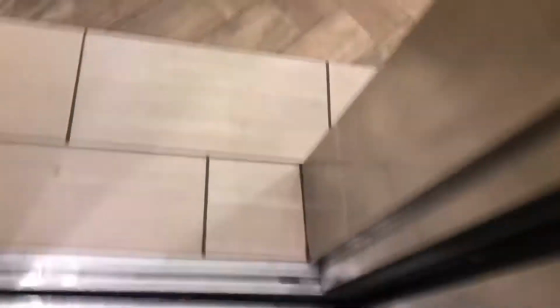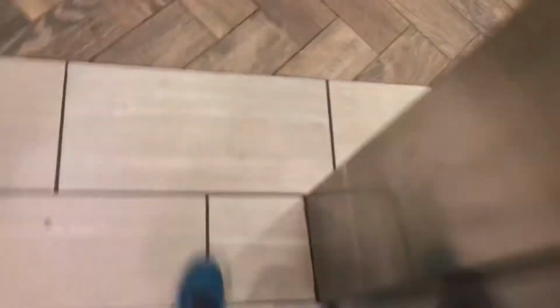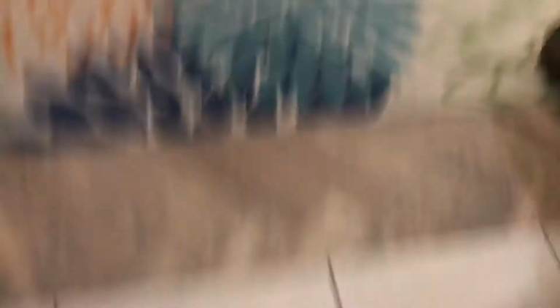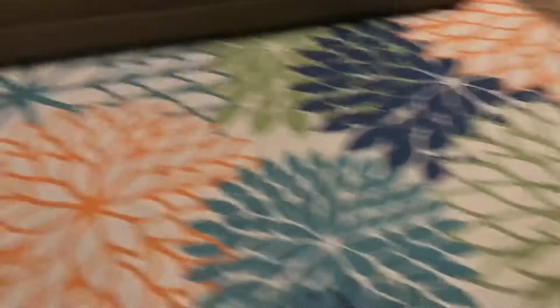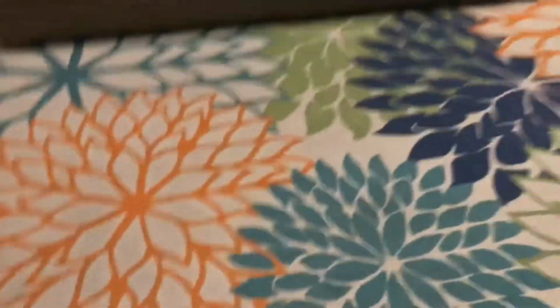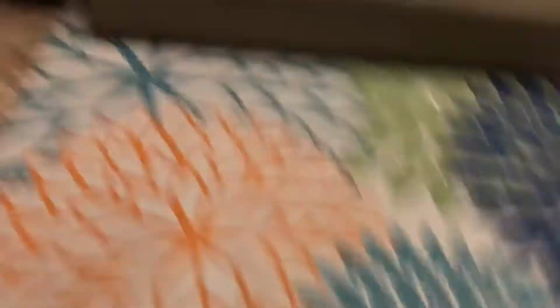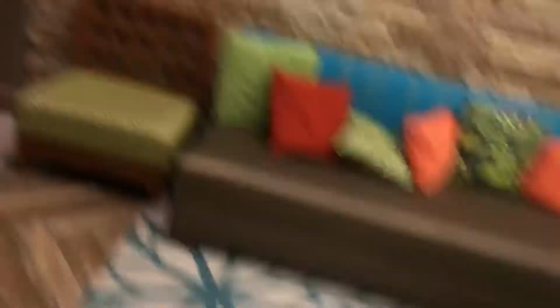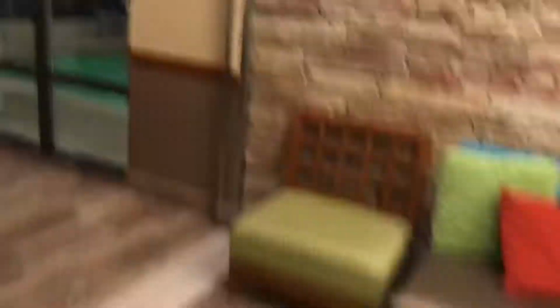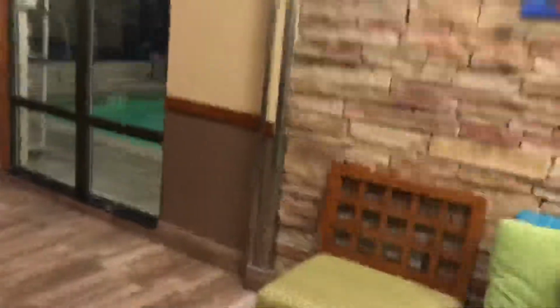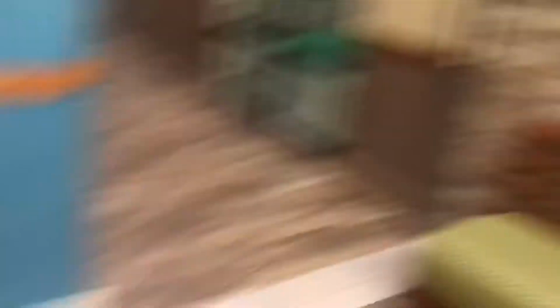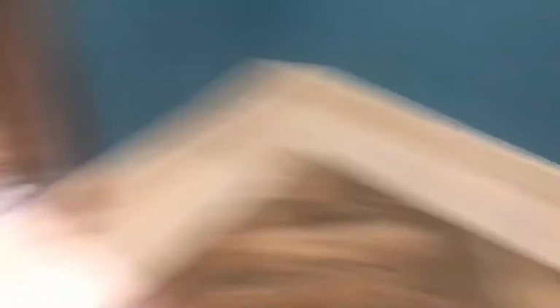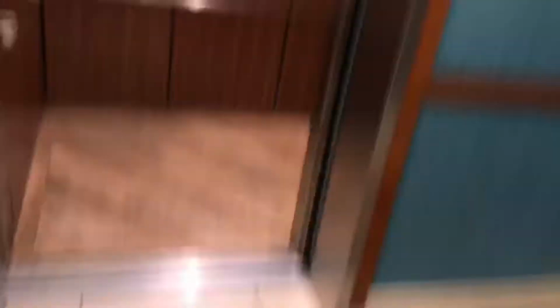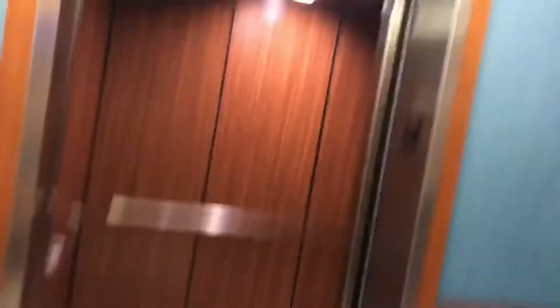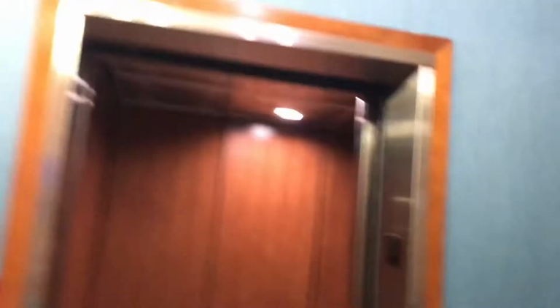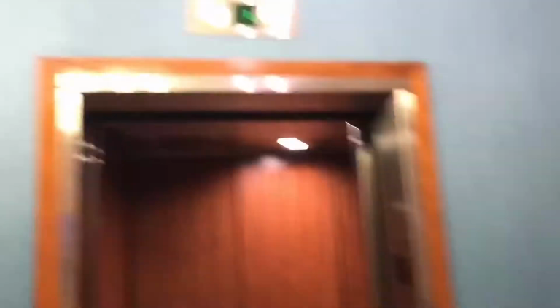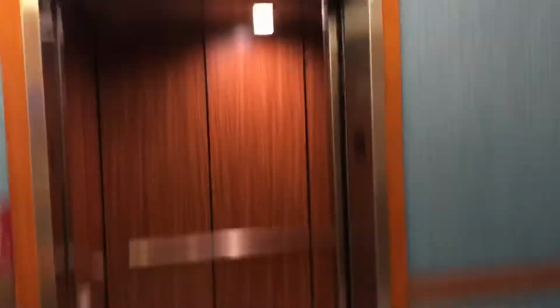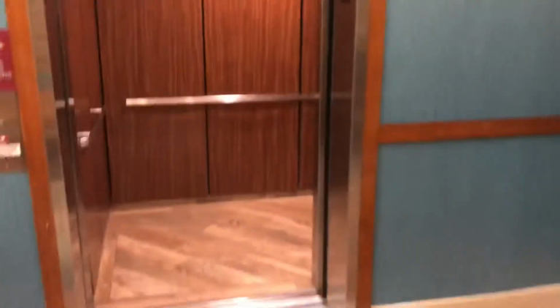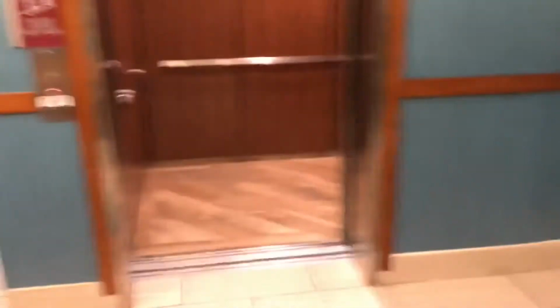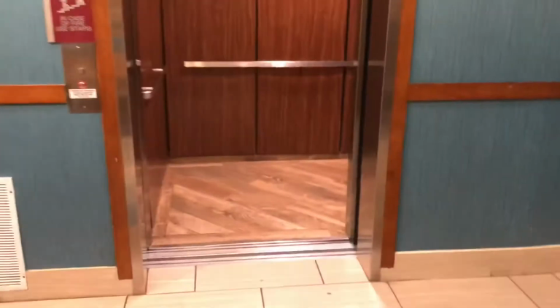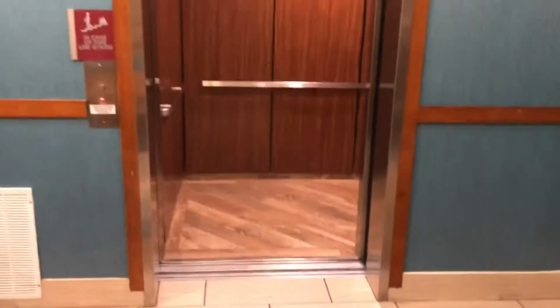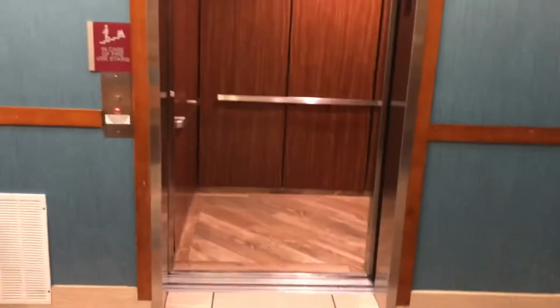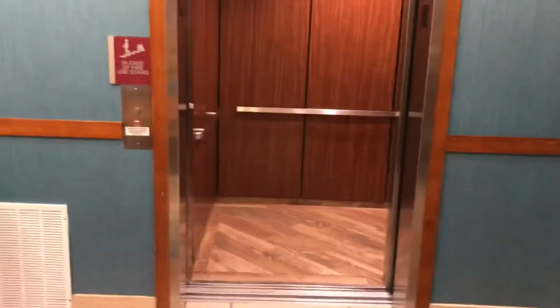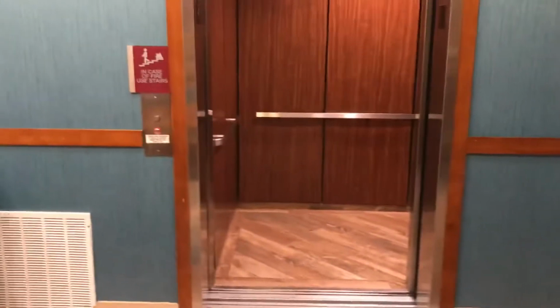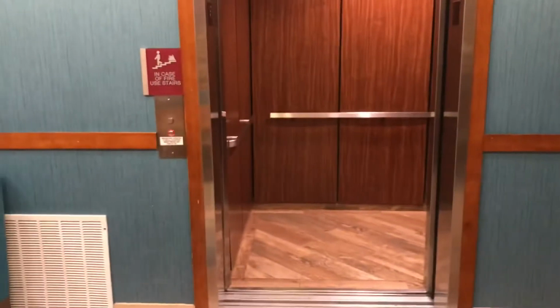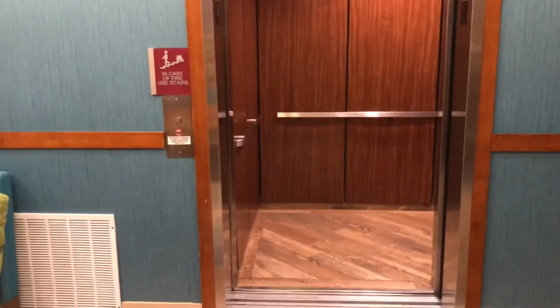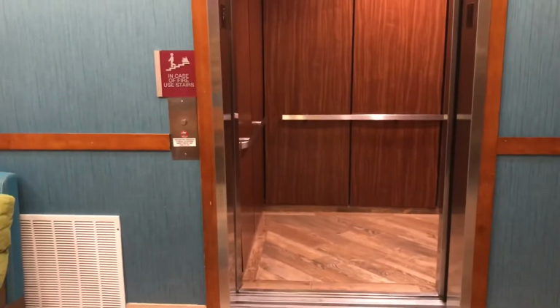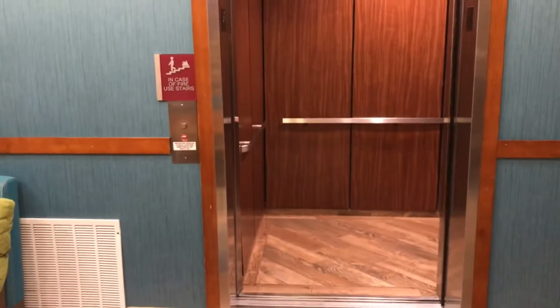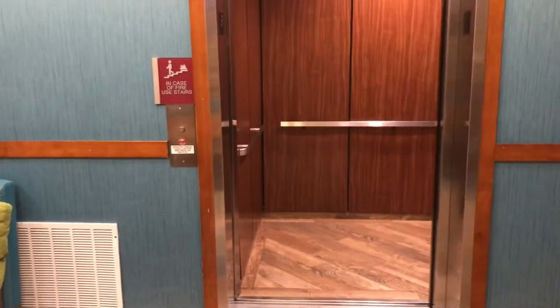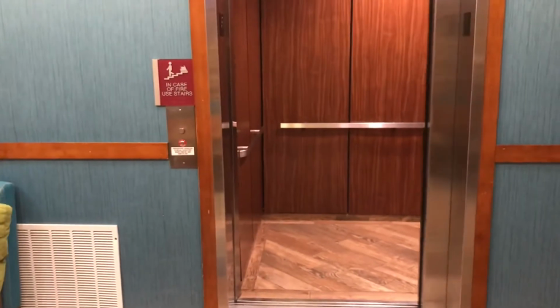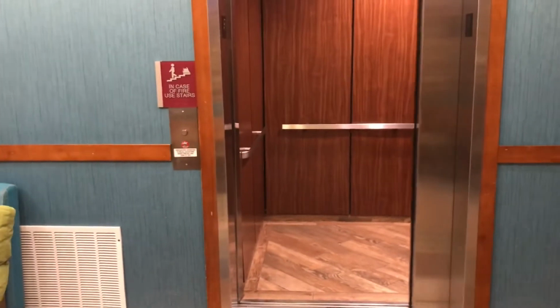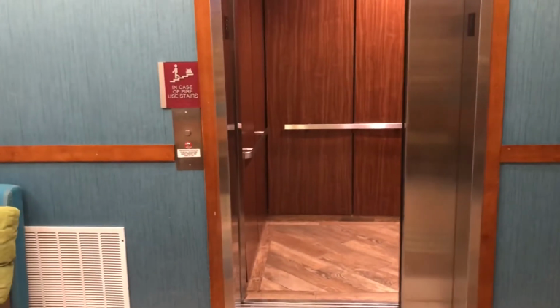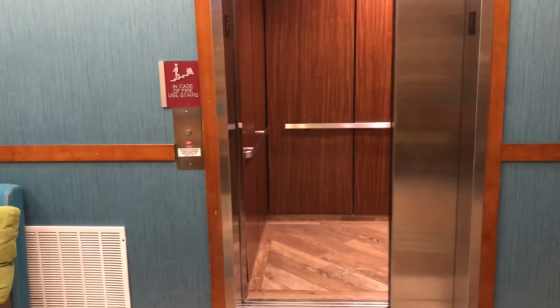Look at this couch. There's the pool. There it is. There it goes.